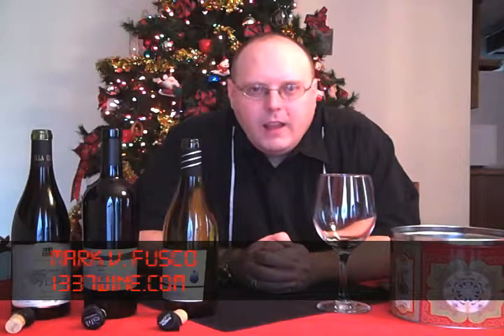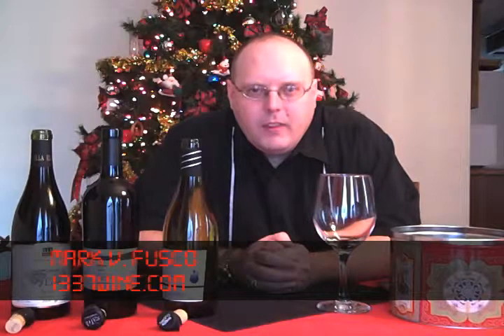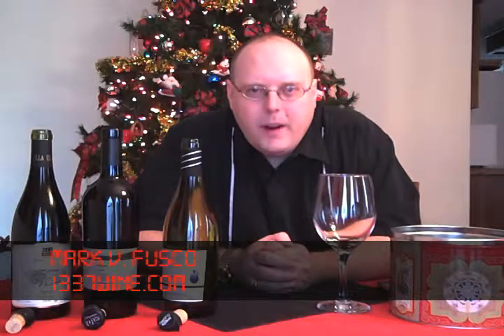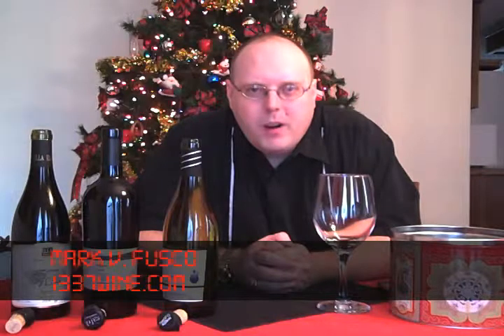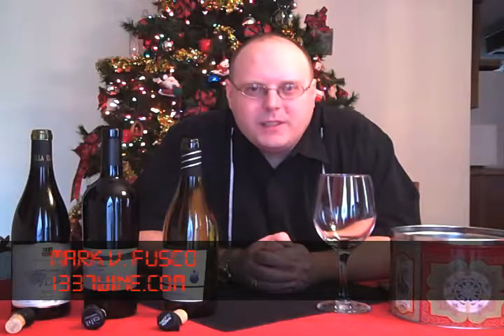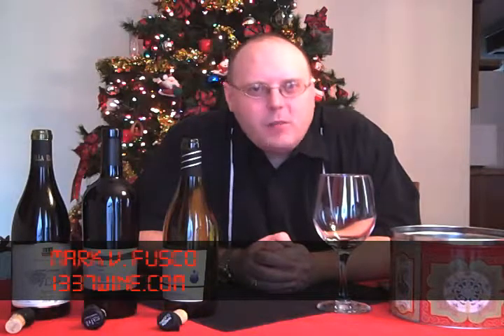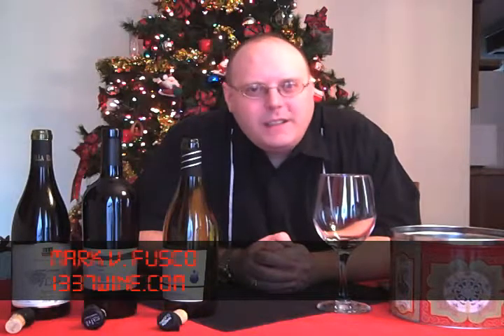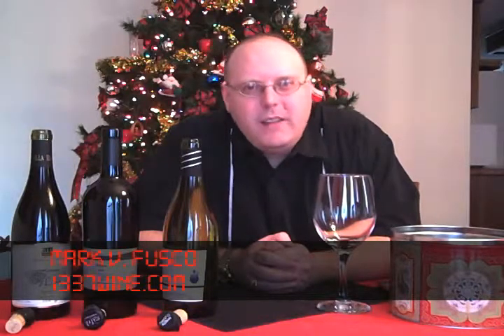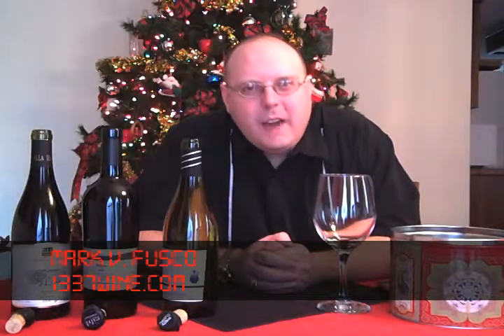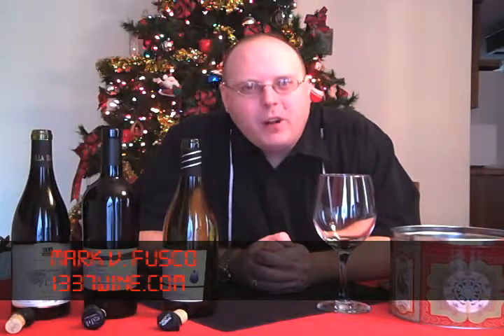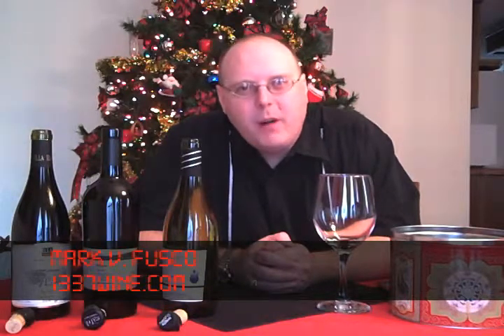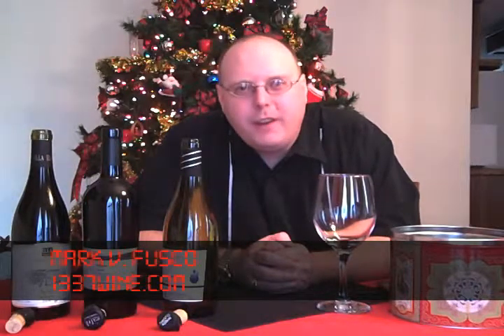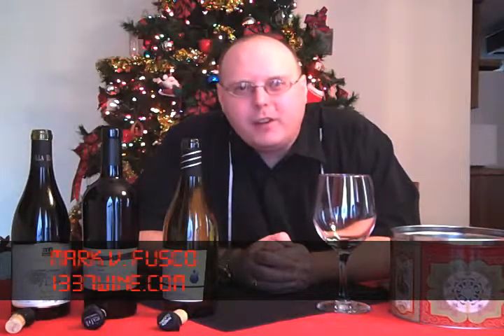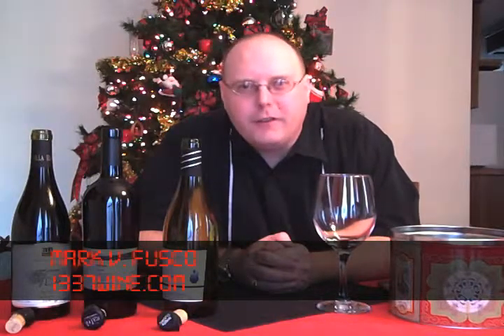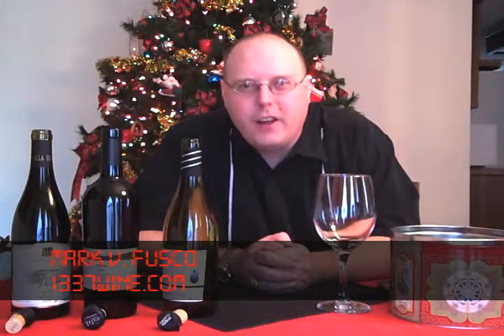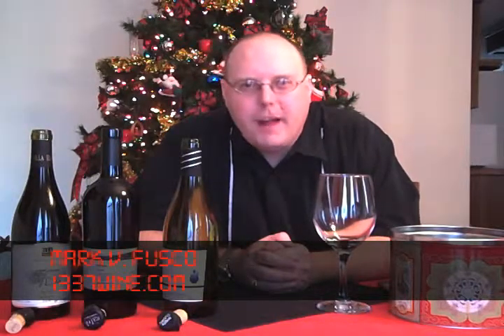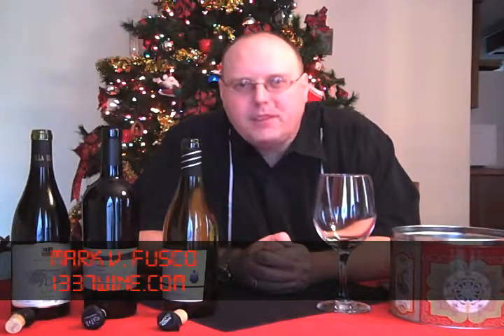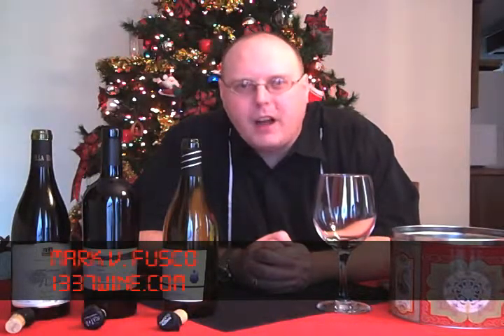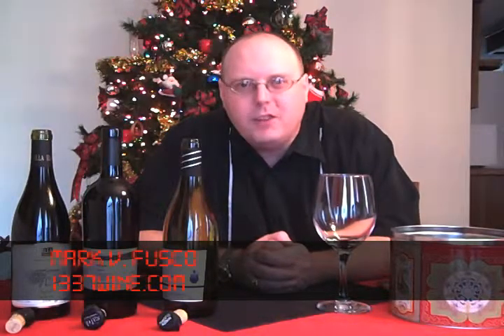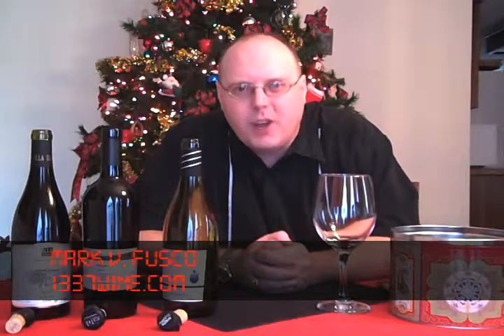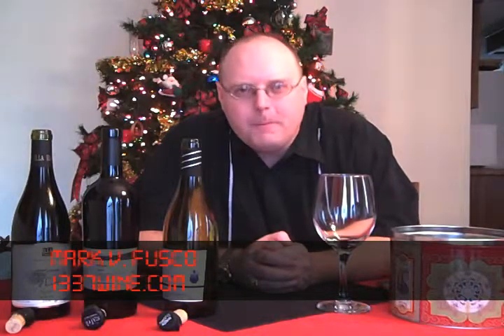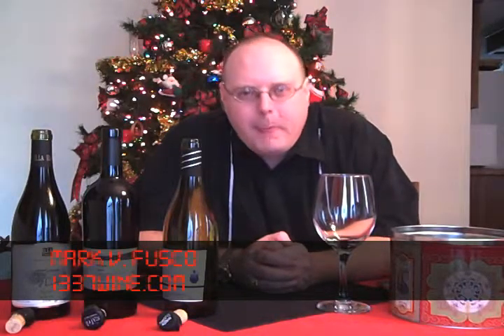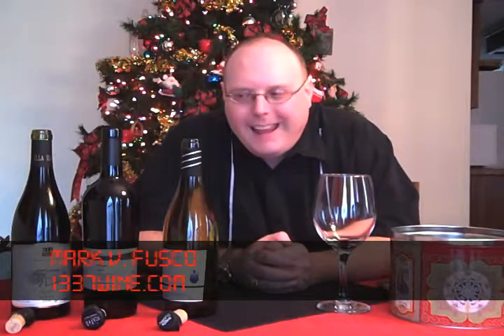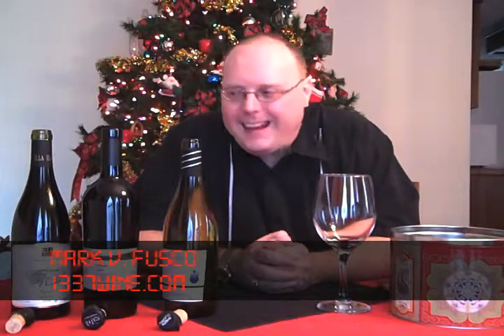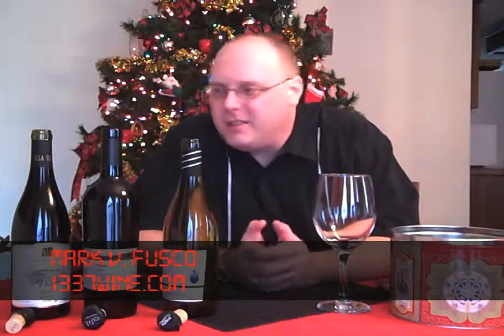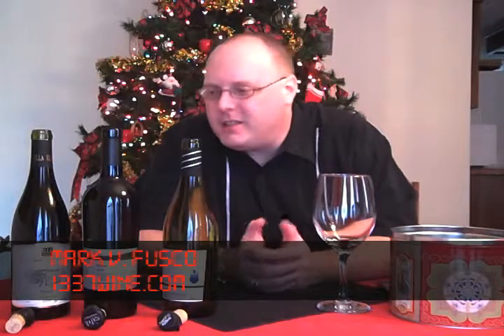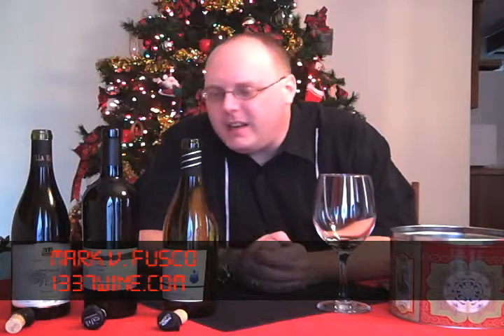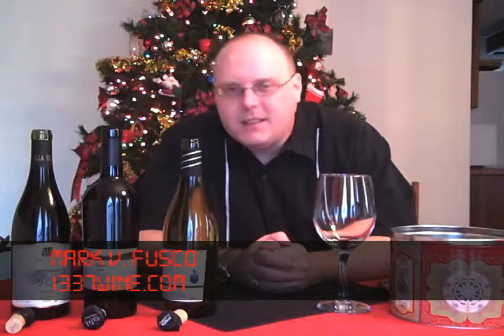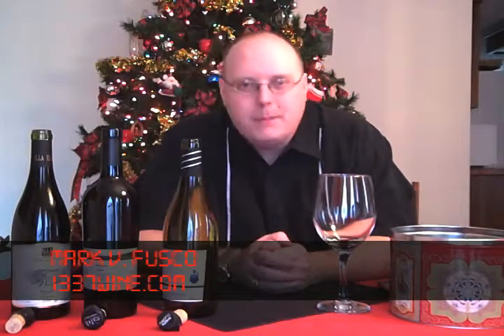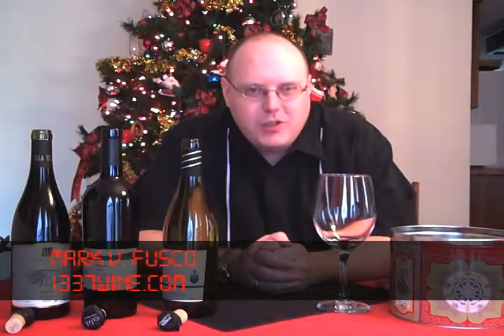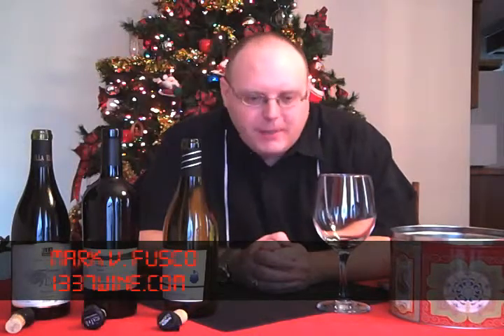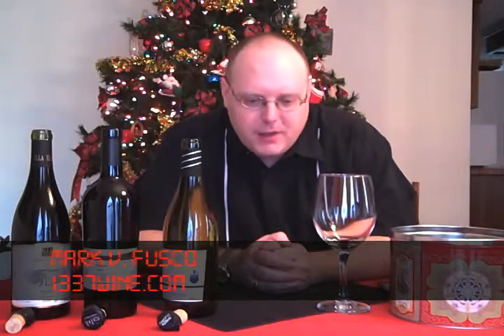Hello, everybody. Welcome to Elite Wine TV. I am your host, Mark Fusco, here for another episode of the show. And as you can see, it's a special episode.